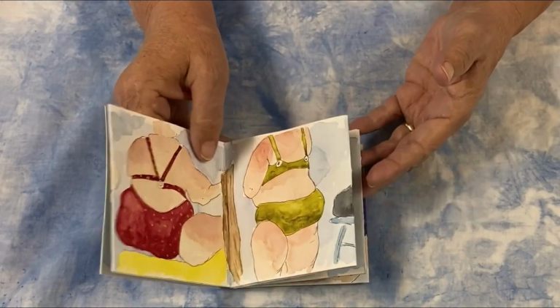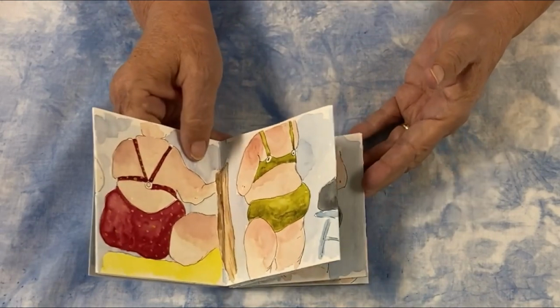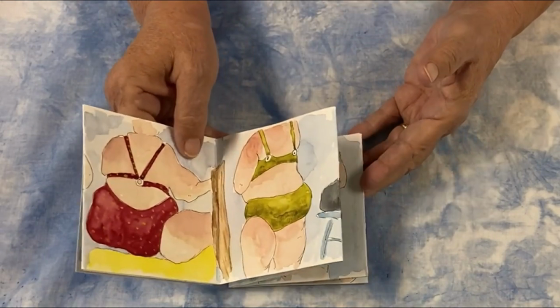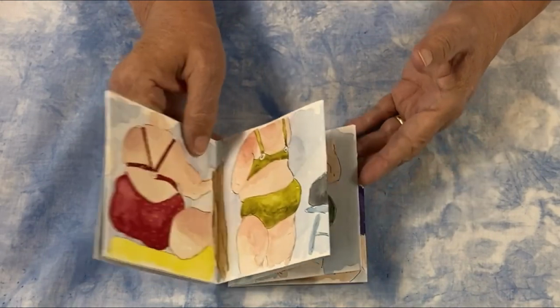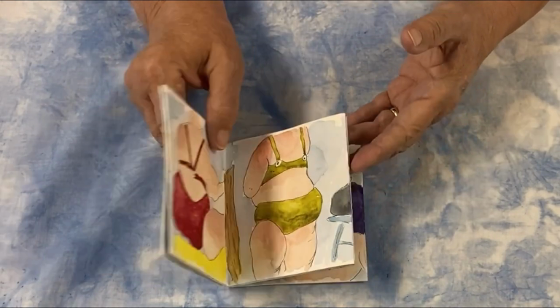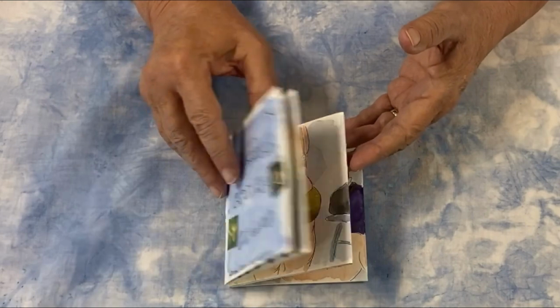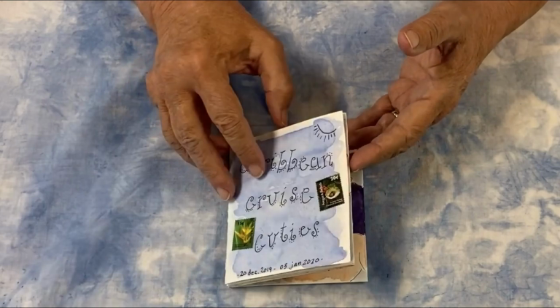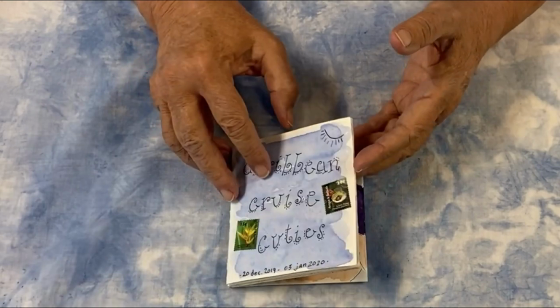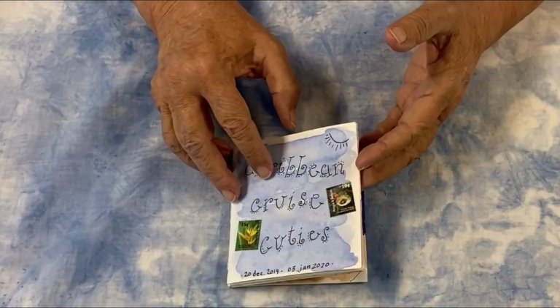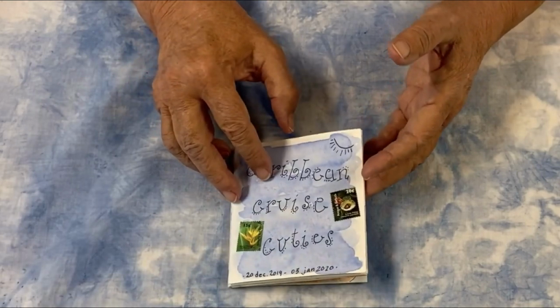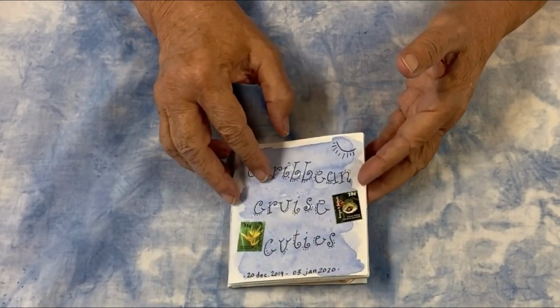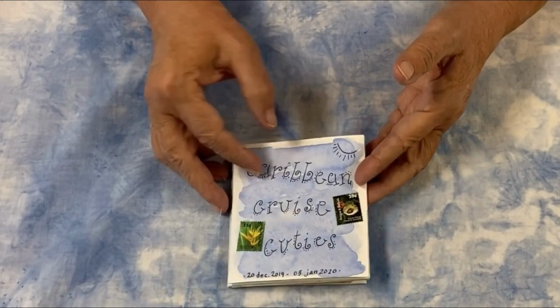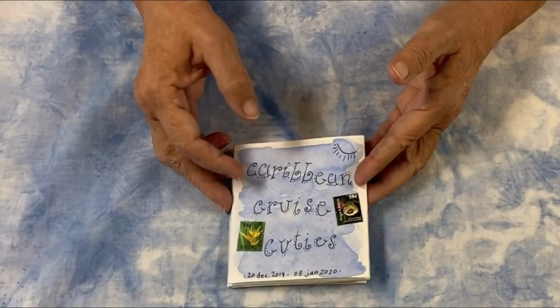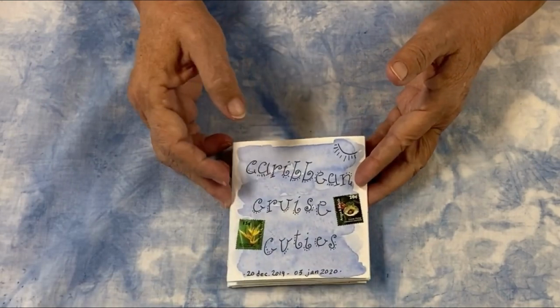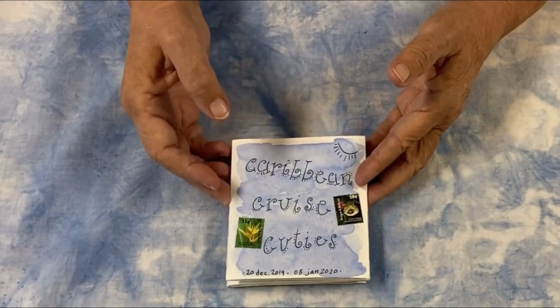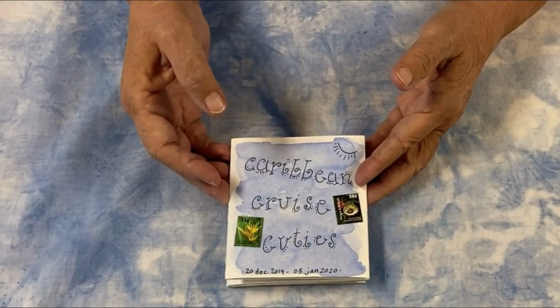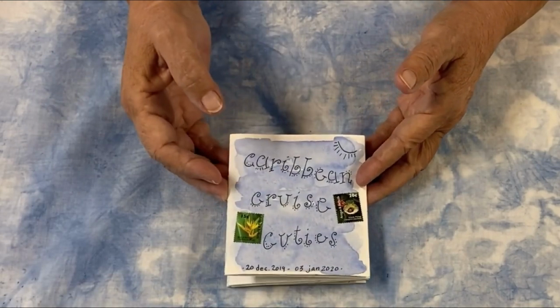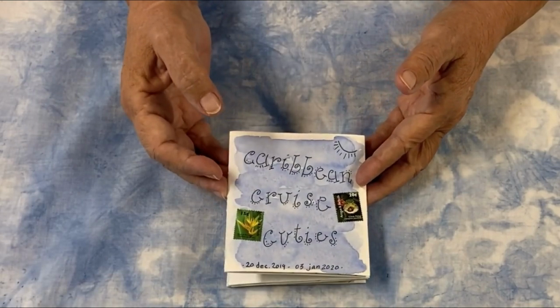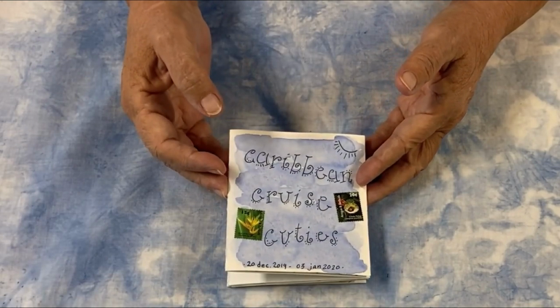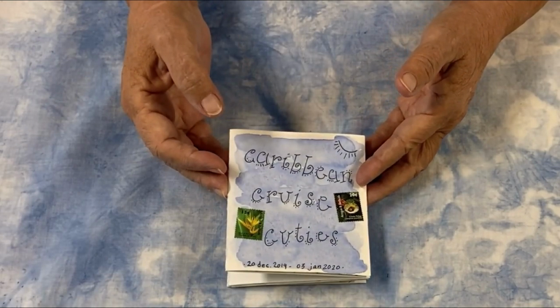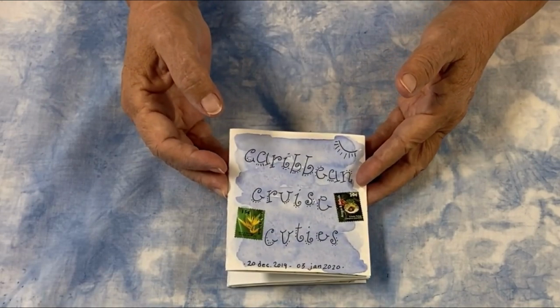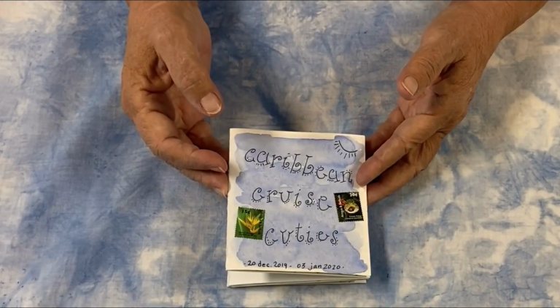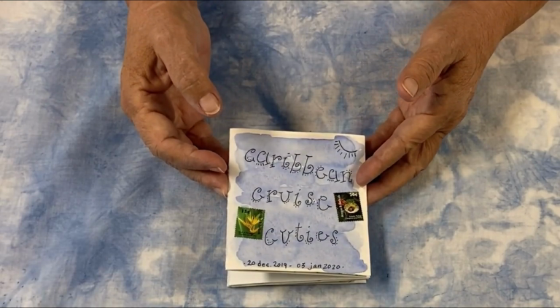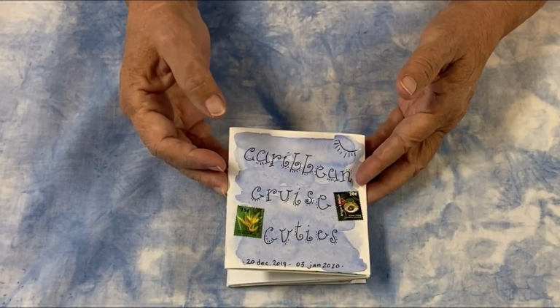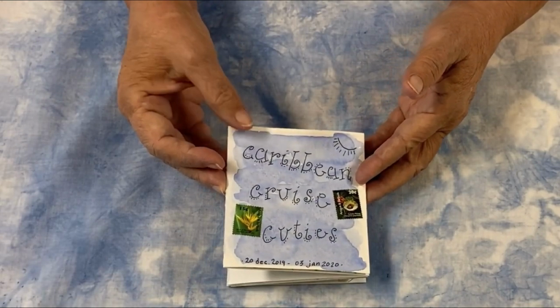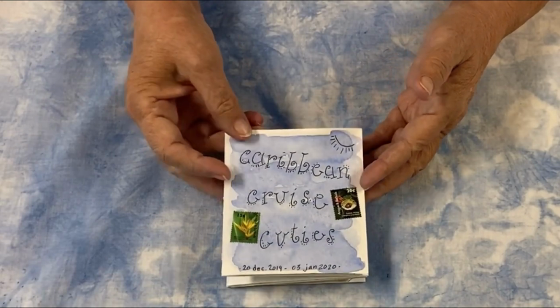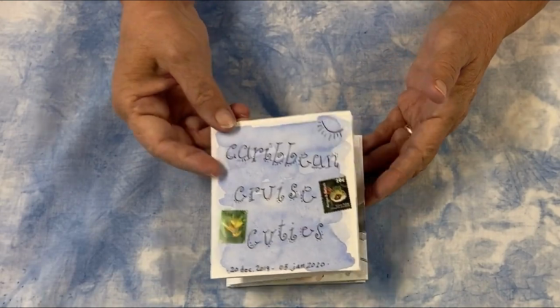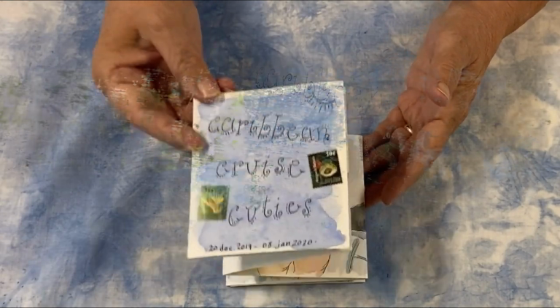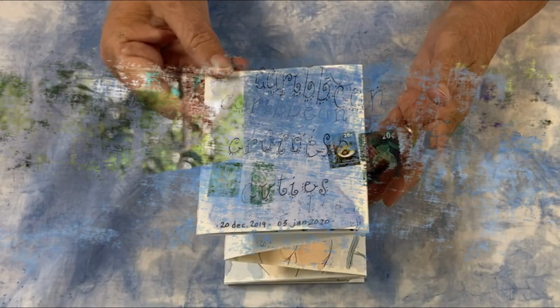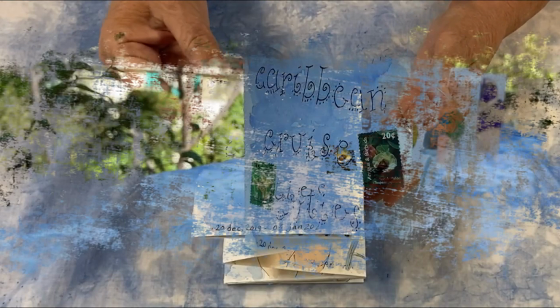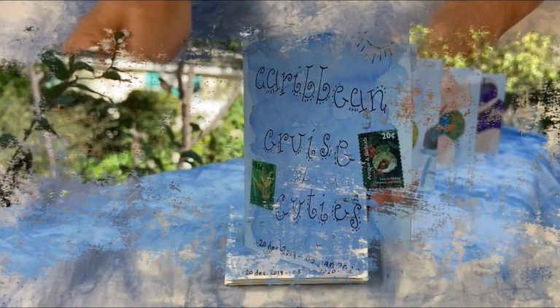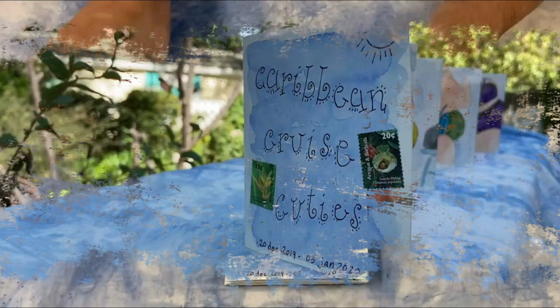In the description below, there are links to my other book tours and to a how-to video for making these accordion books.